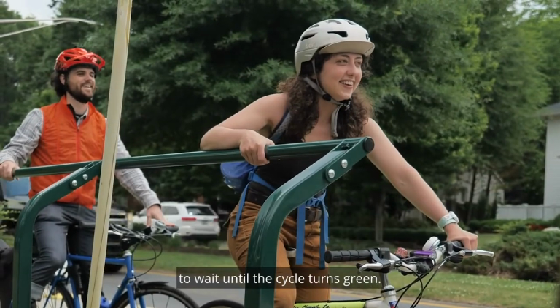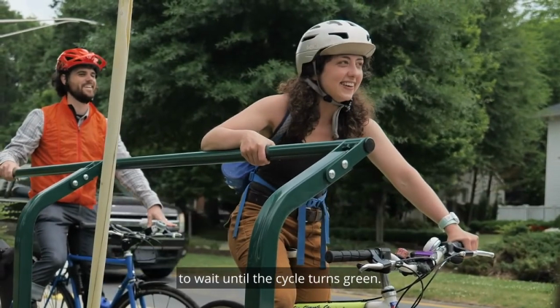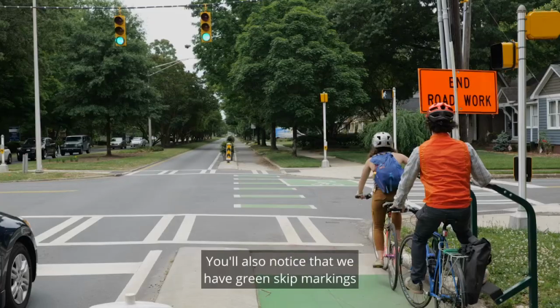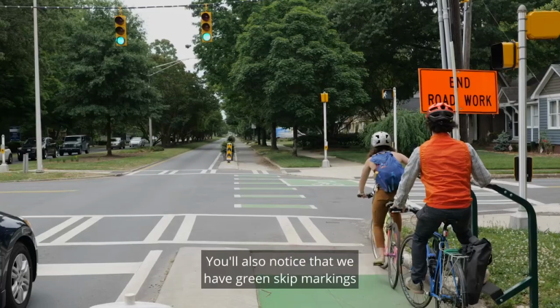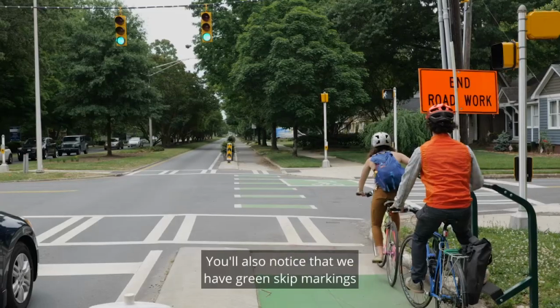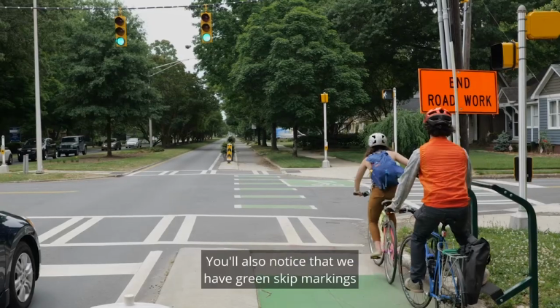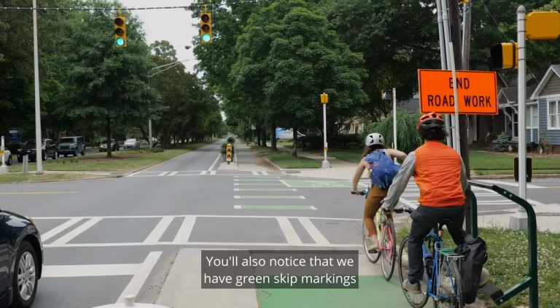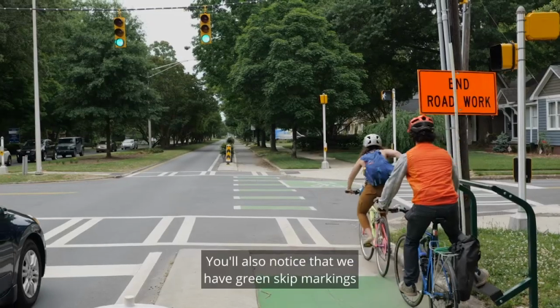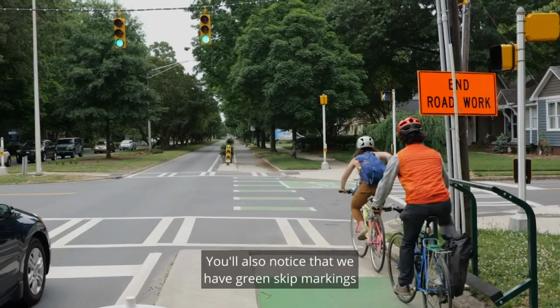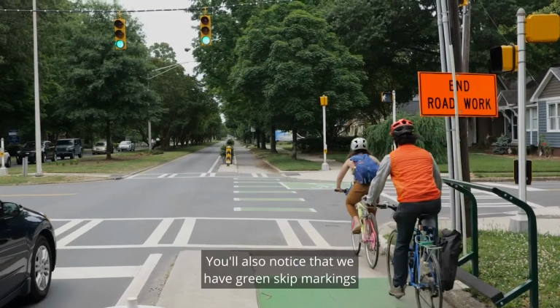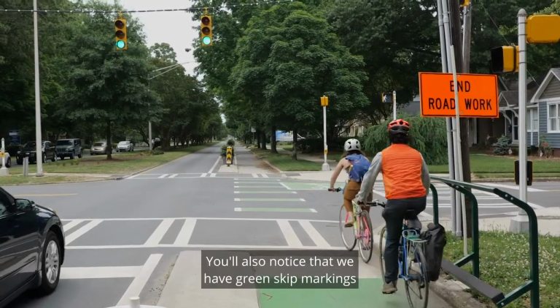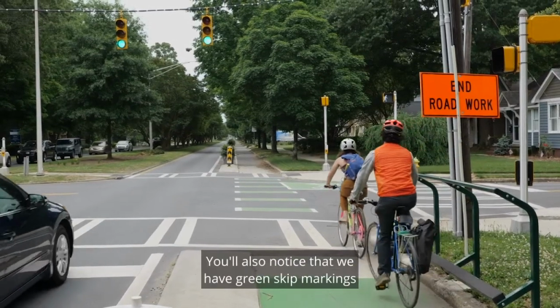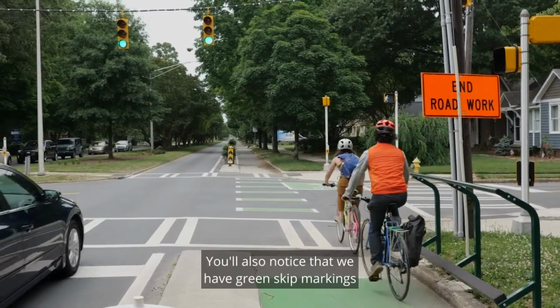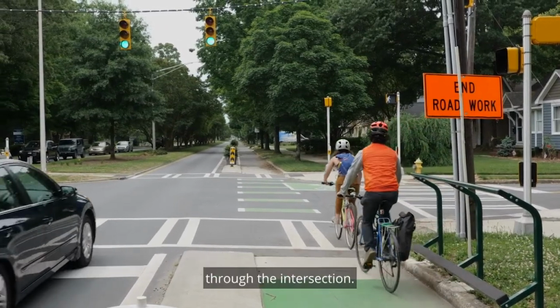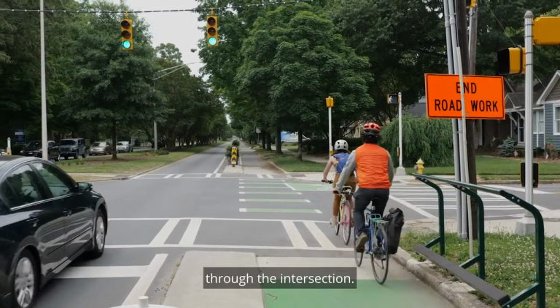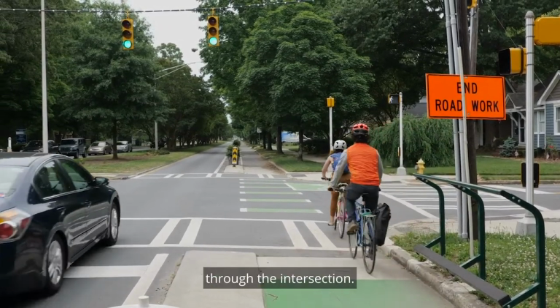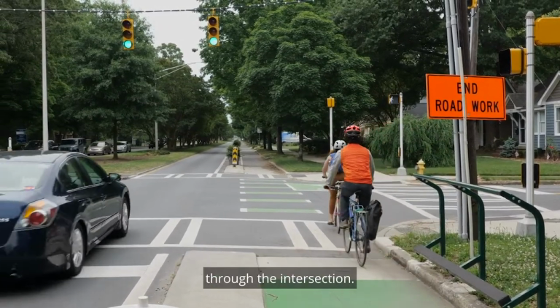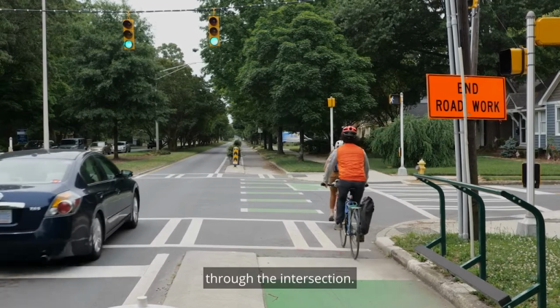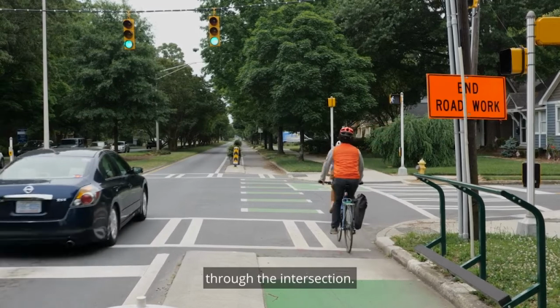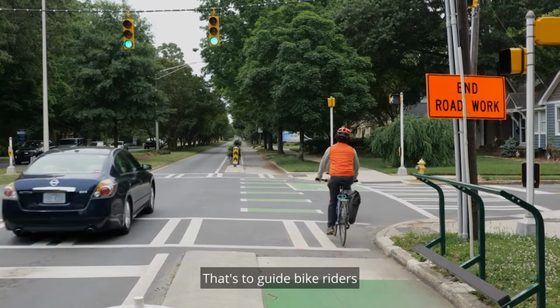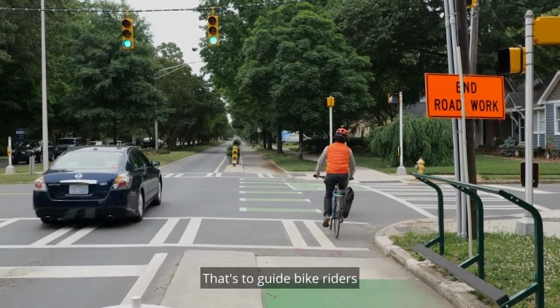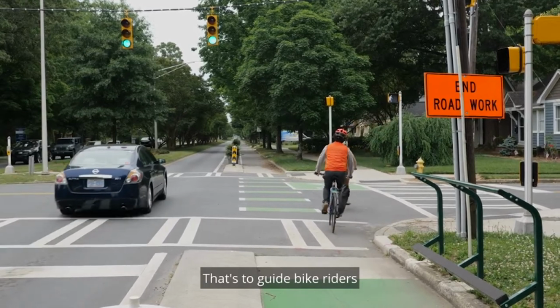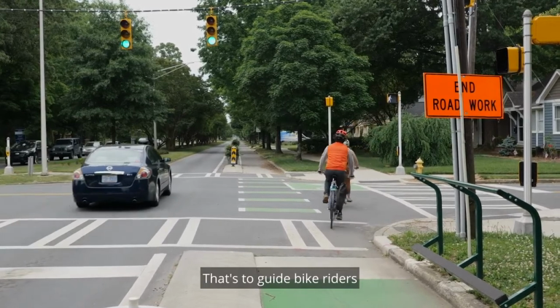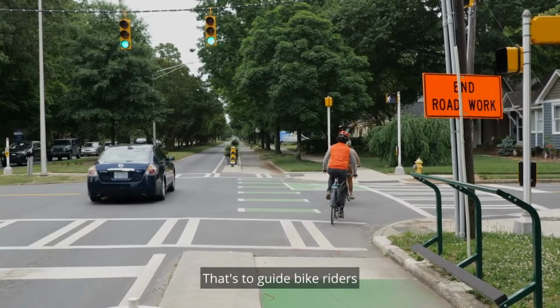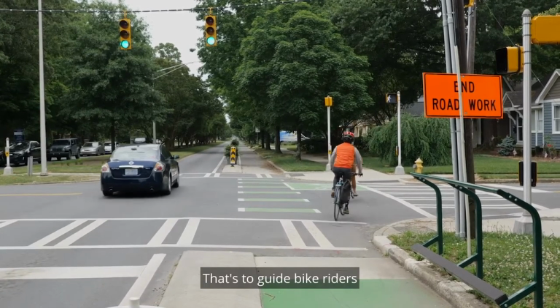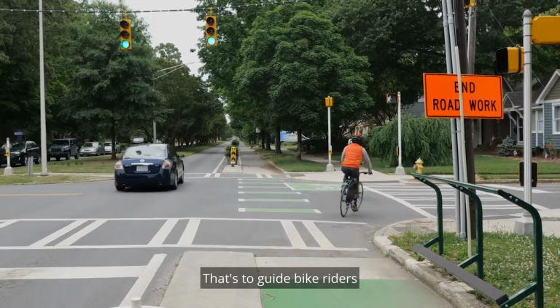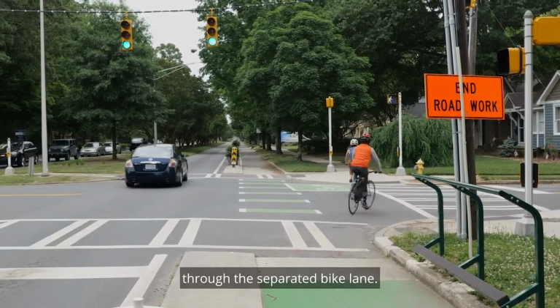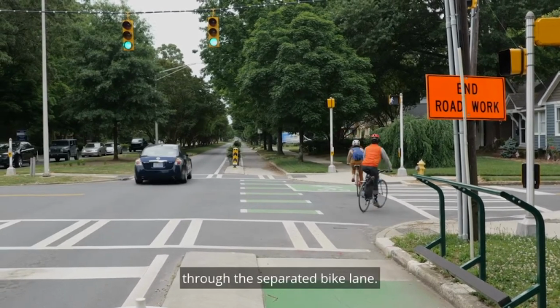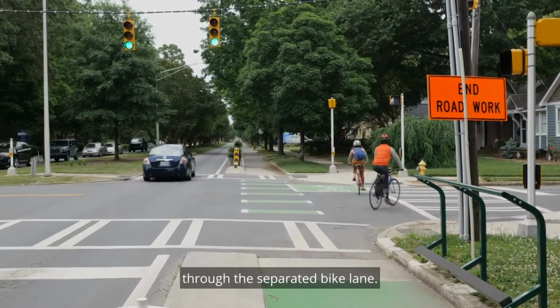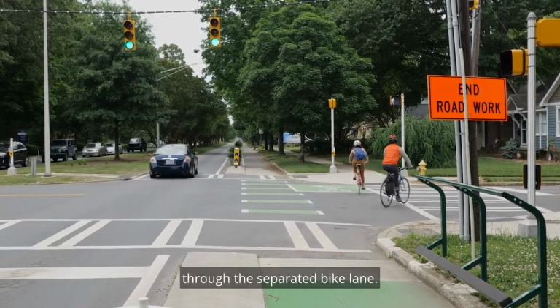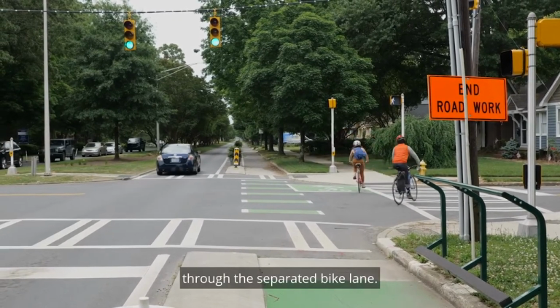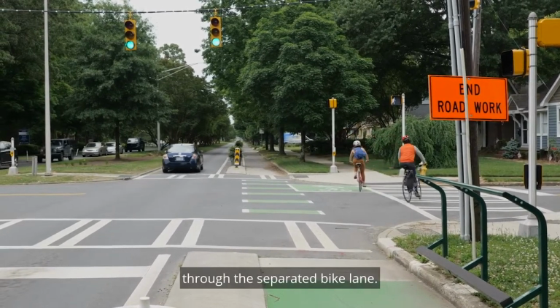You'll also notice that we have green skip markings through the intersection — that's to guide bike riders through the separated bike lane.